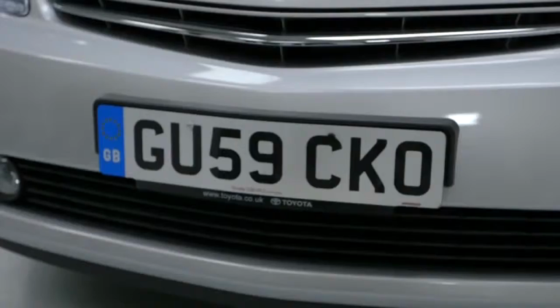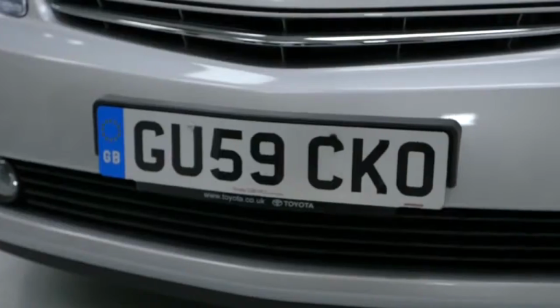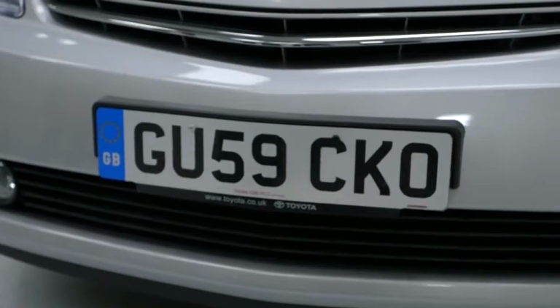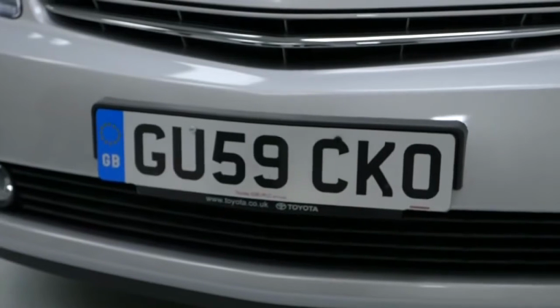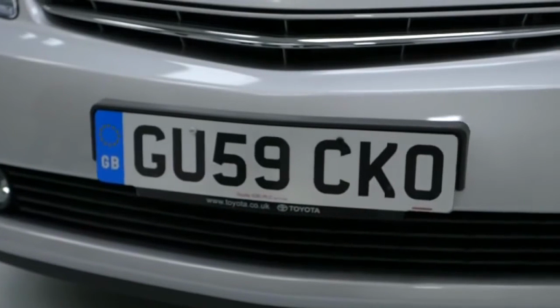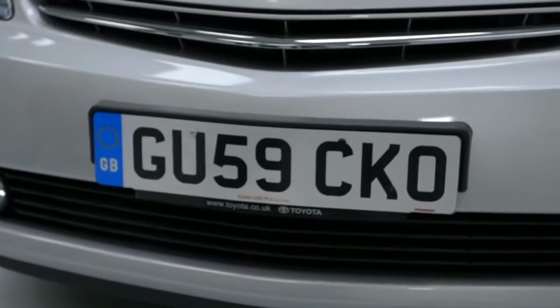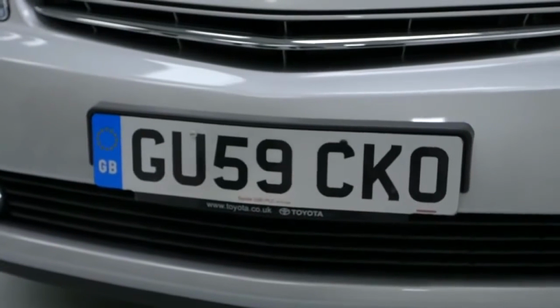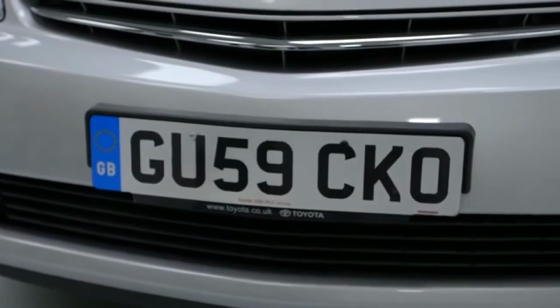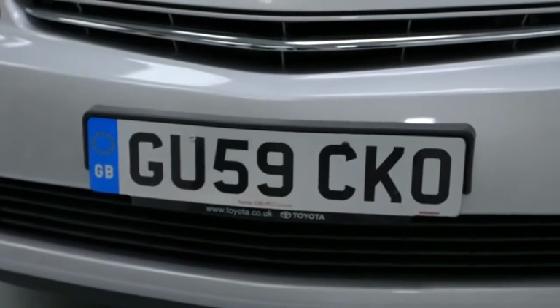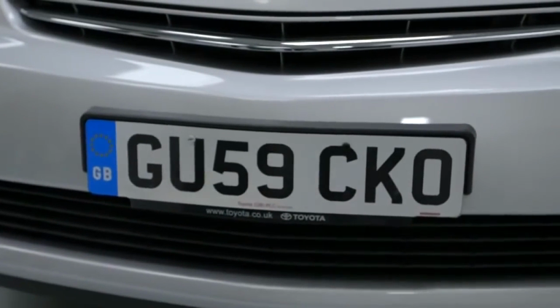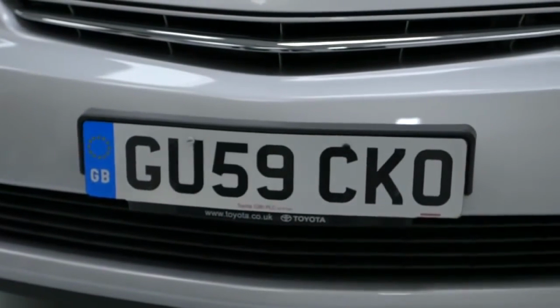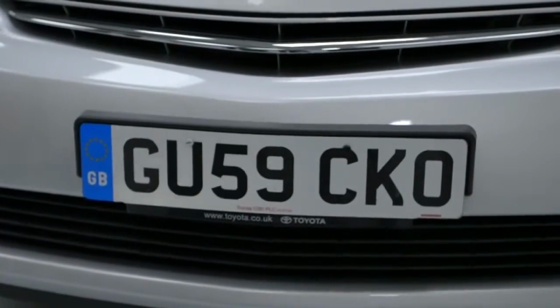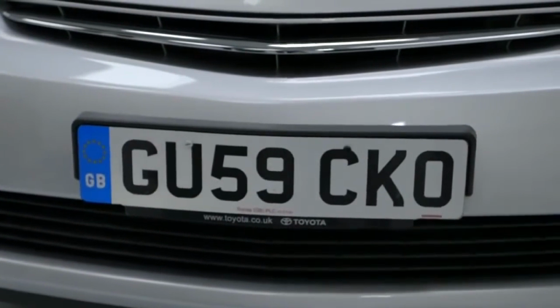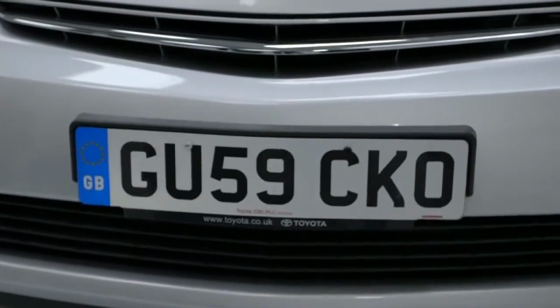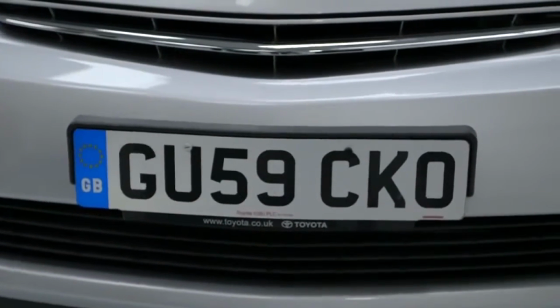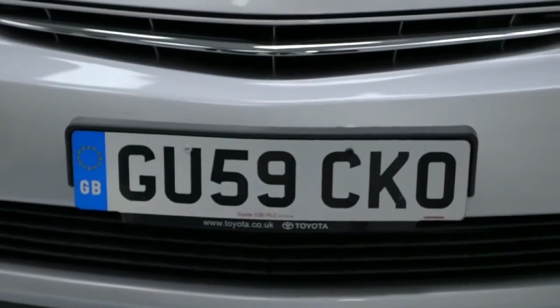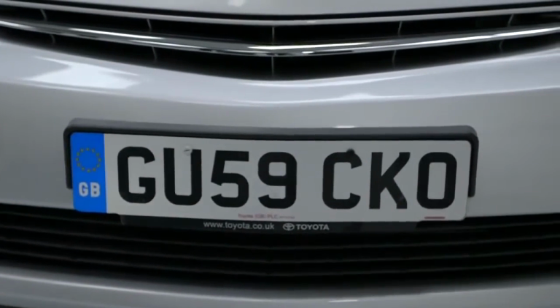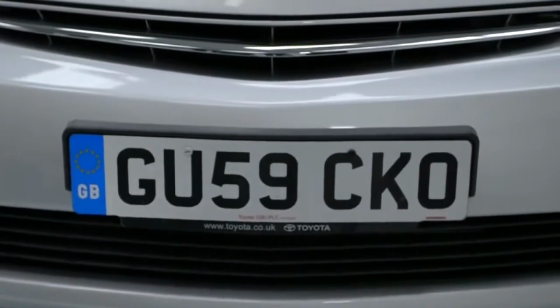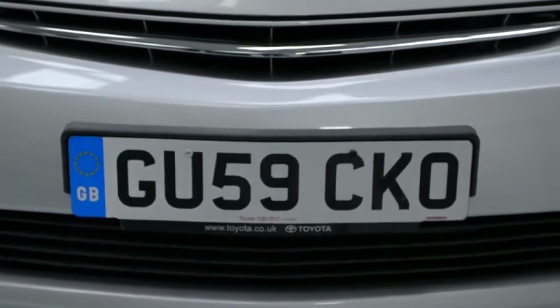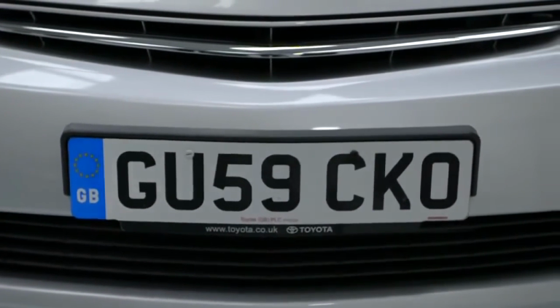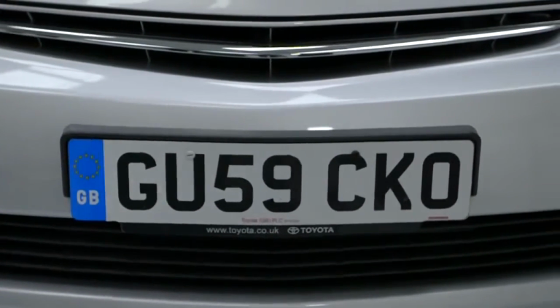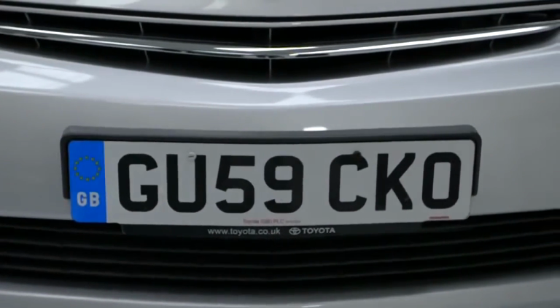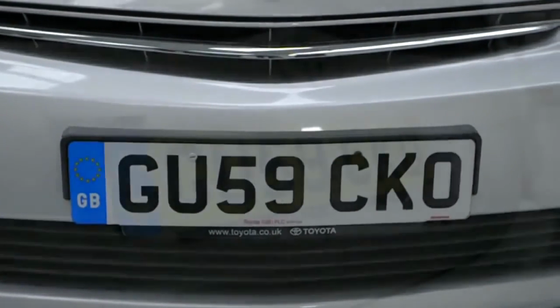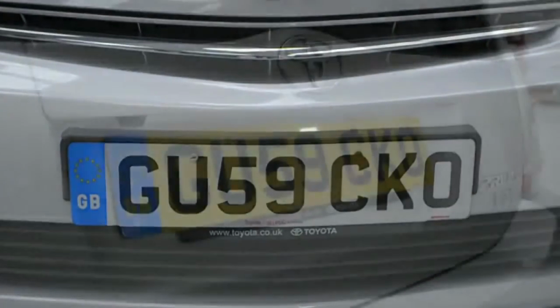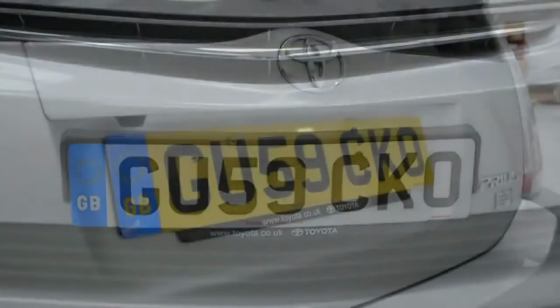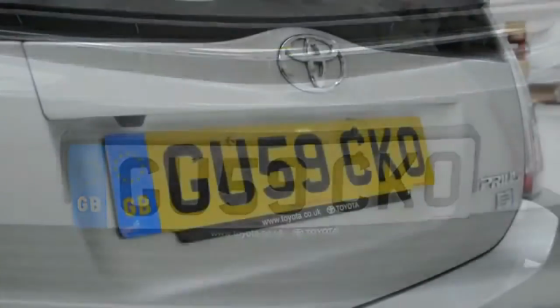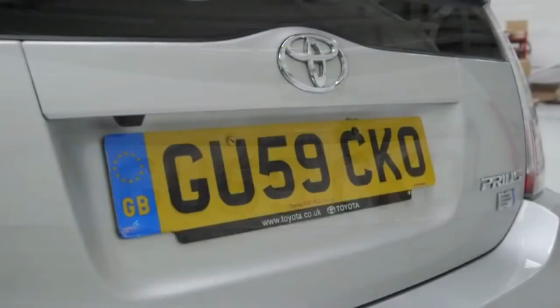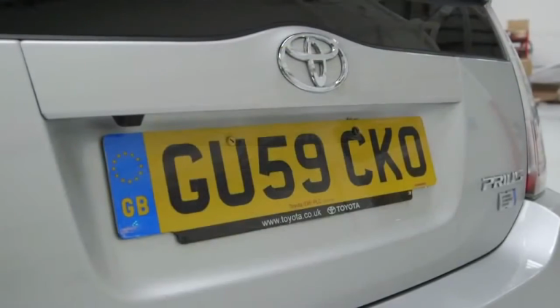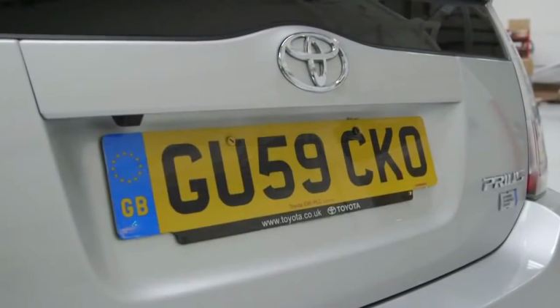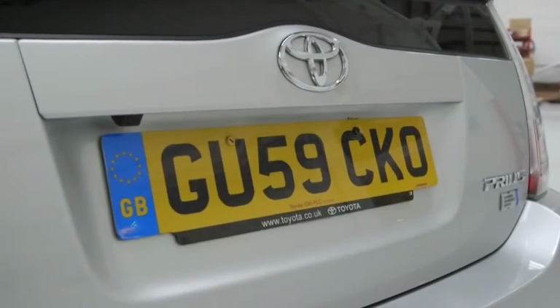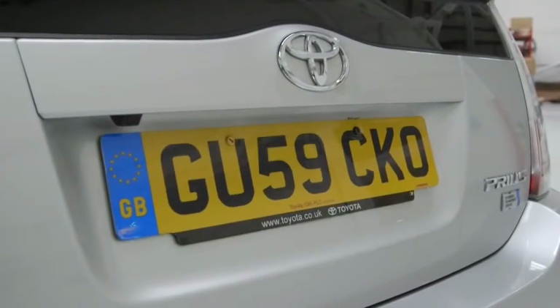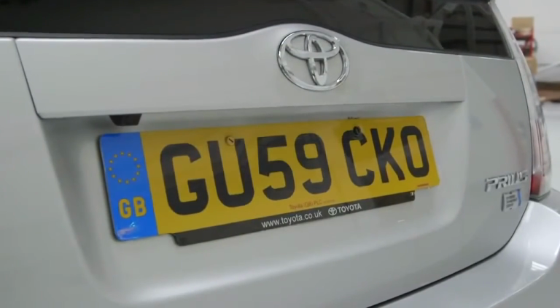Make sure your number plate is undamaged, clean and legible. Even a quick wipe with a cloth can make a difference.